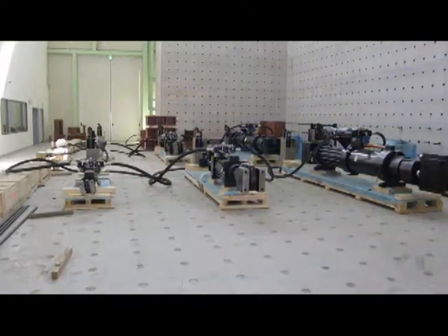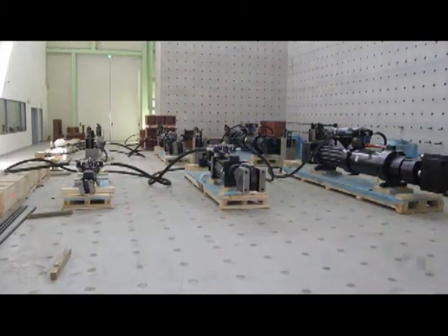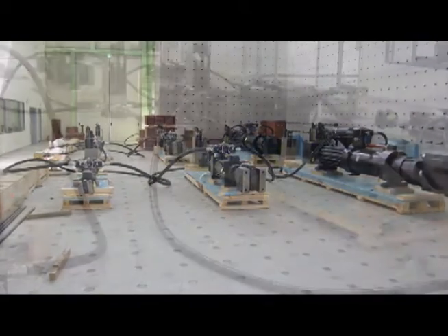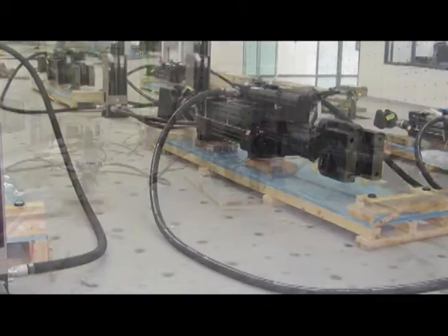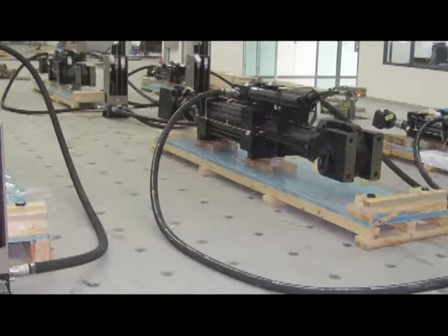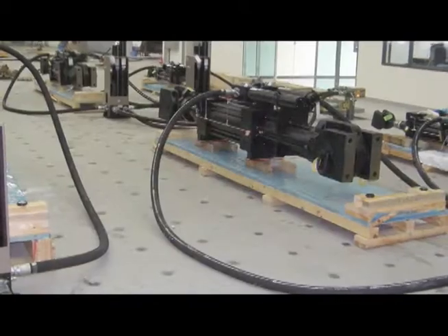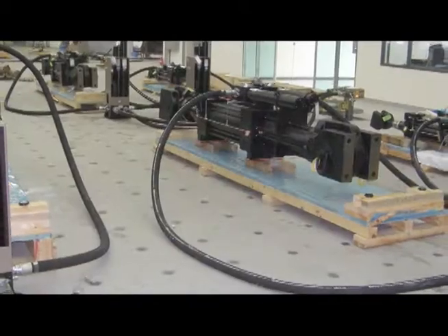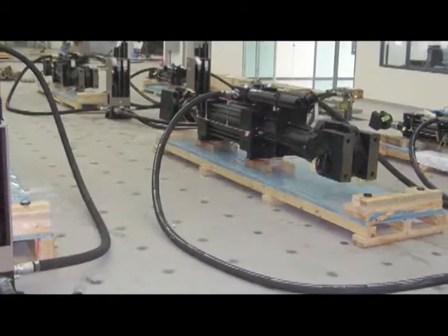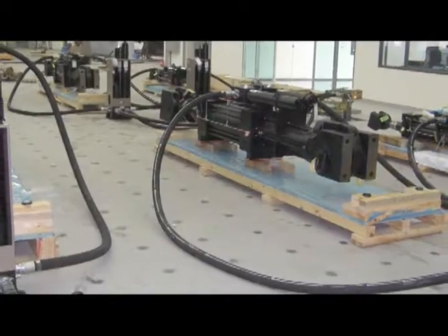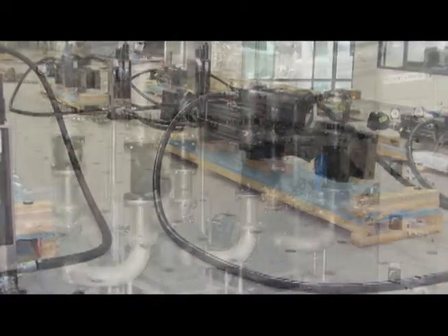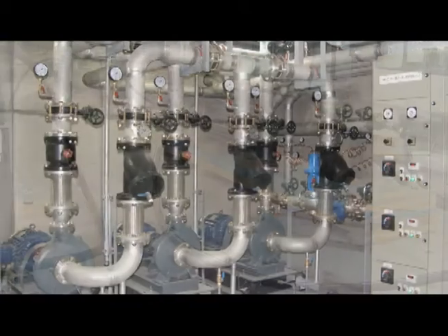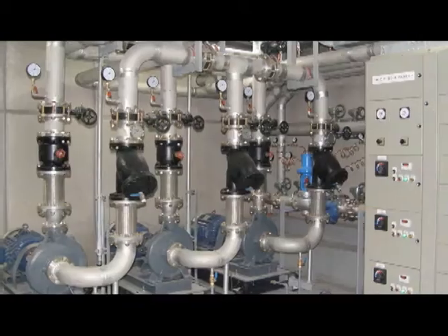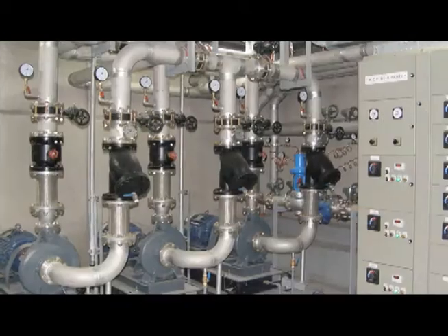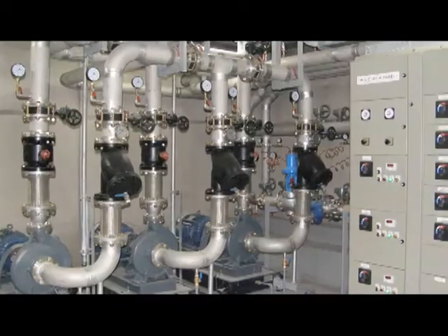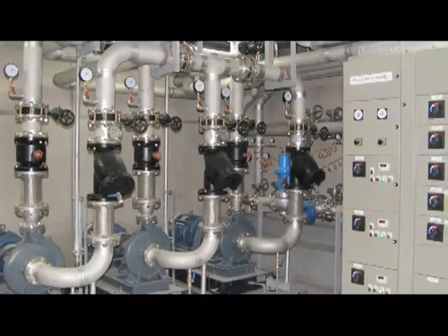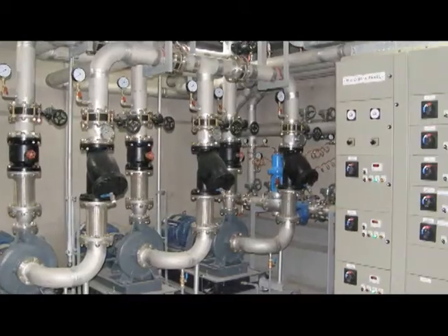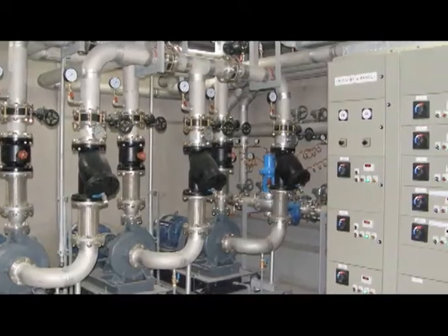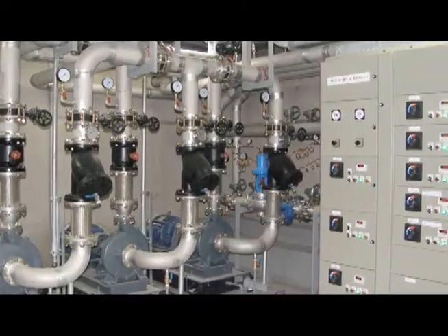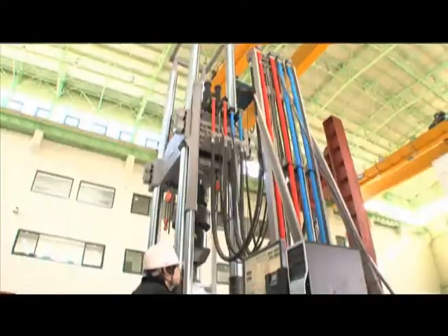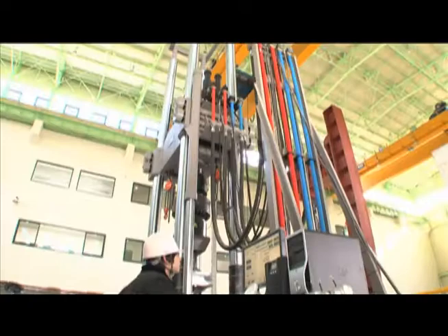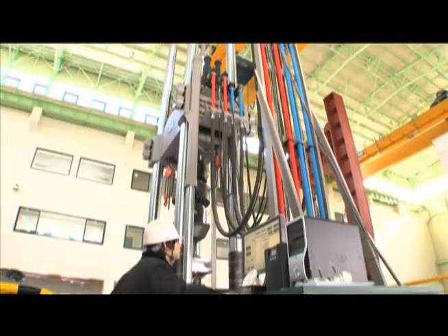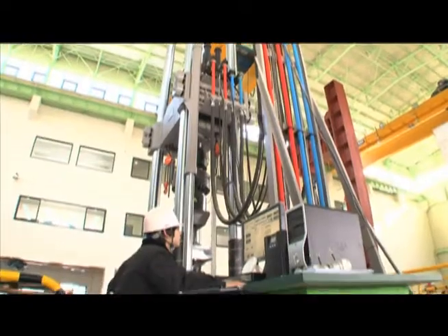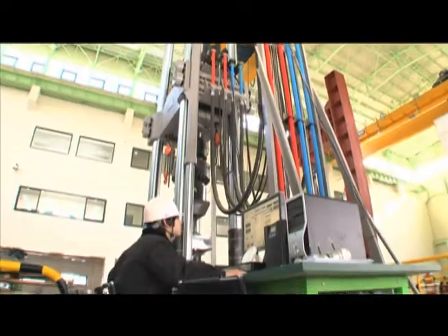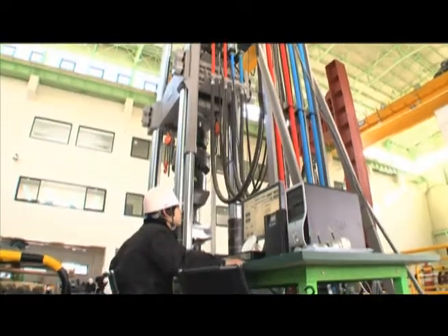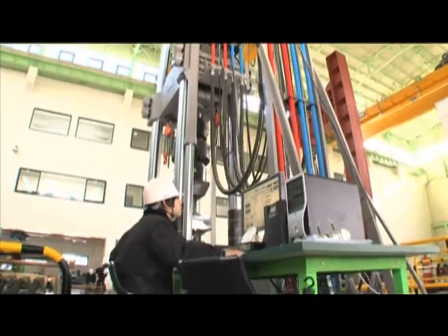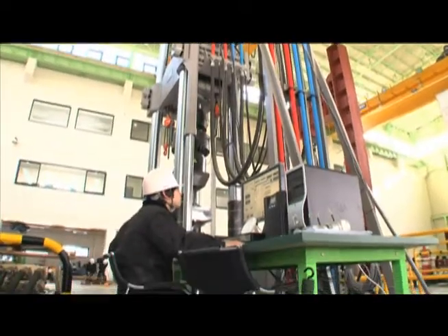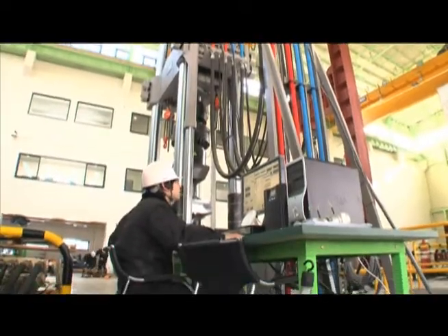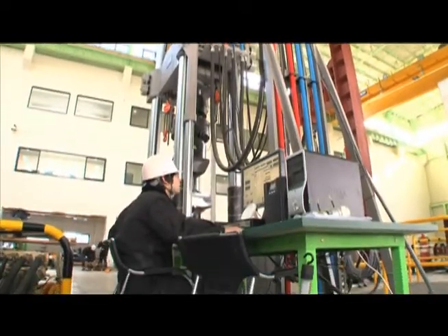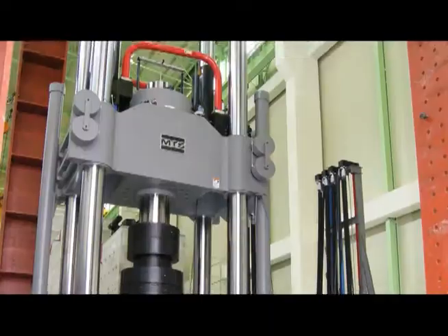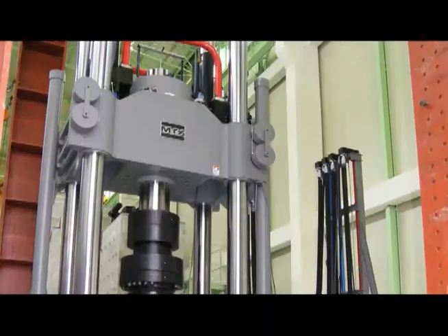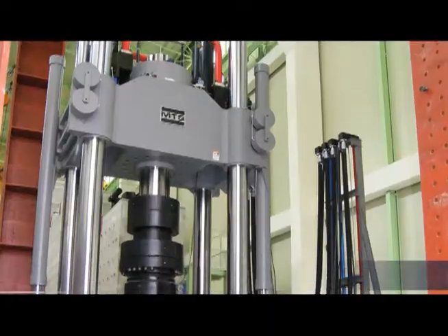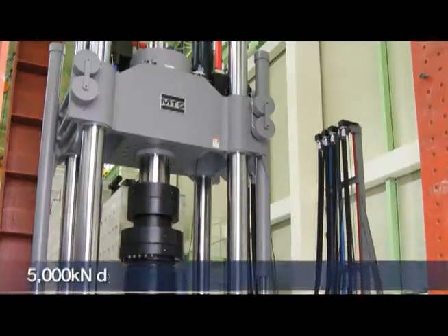With the latest high-capacity hydraulic actuator and control system, the center has an ideal environment to conduct all kinds of structural tests.